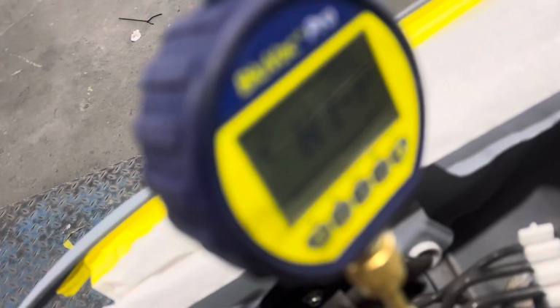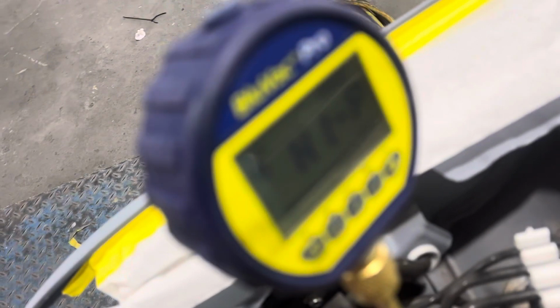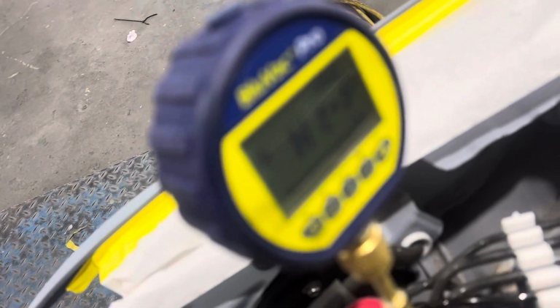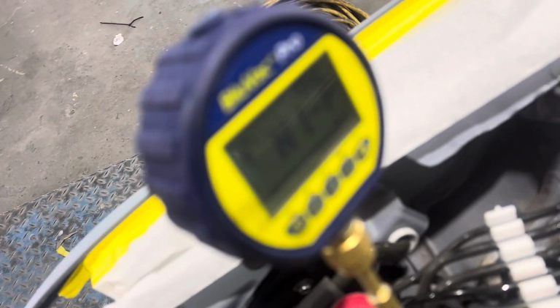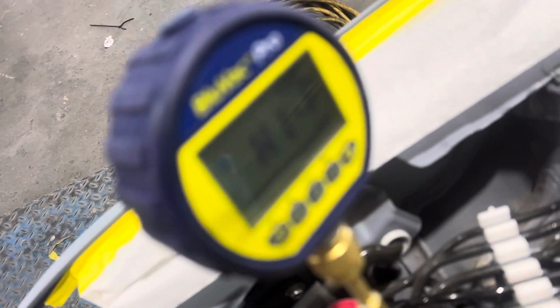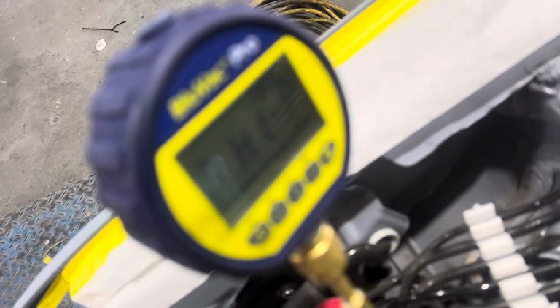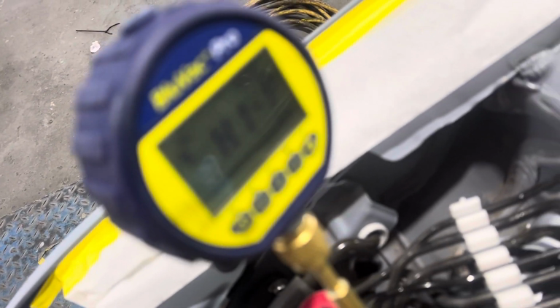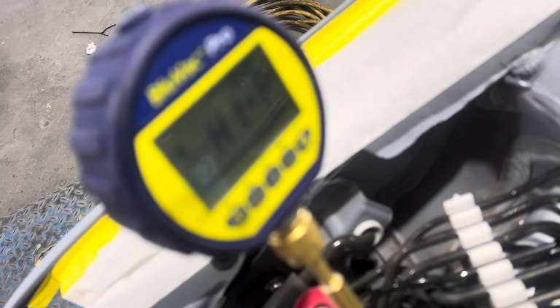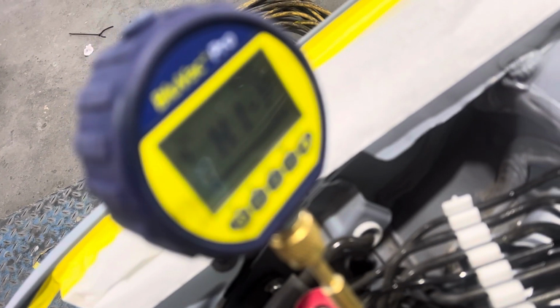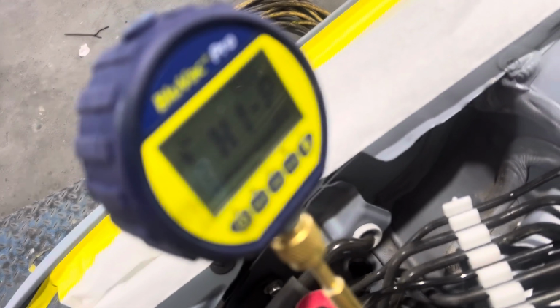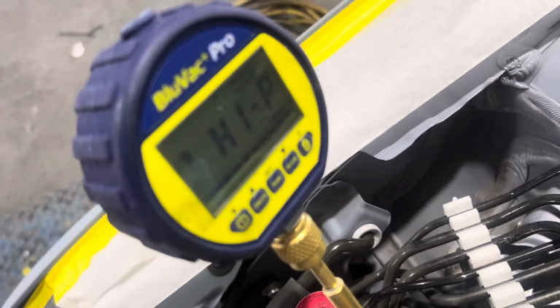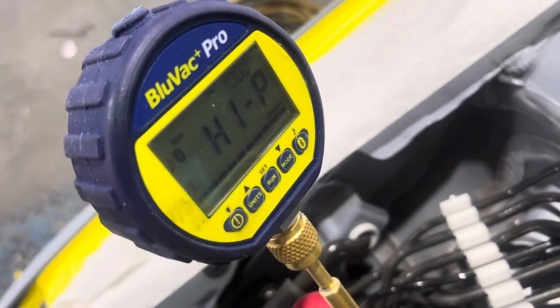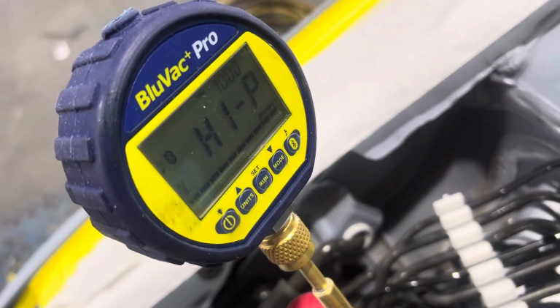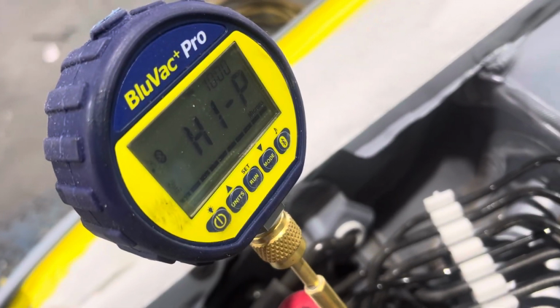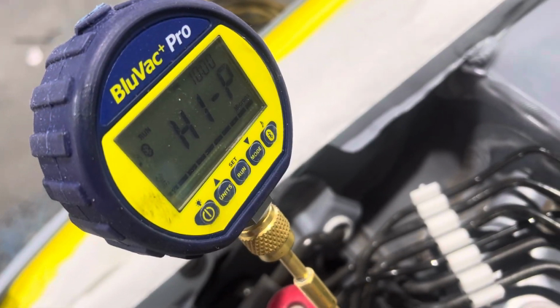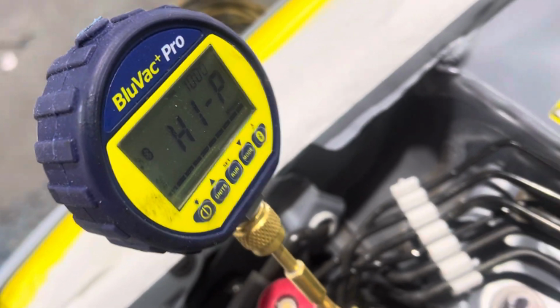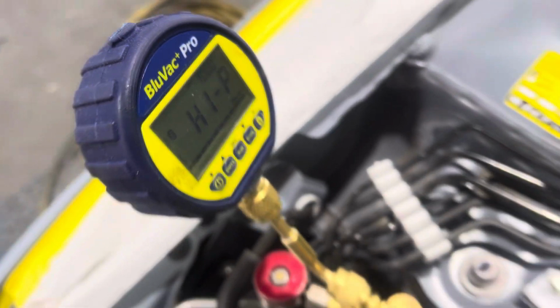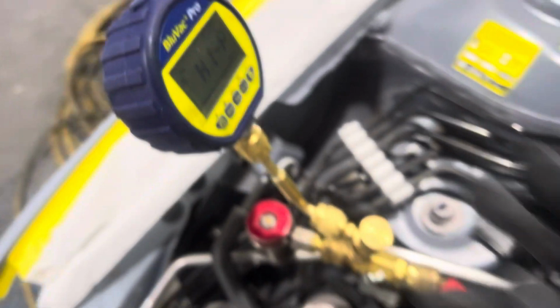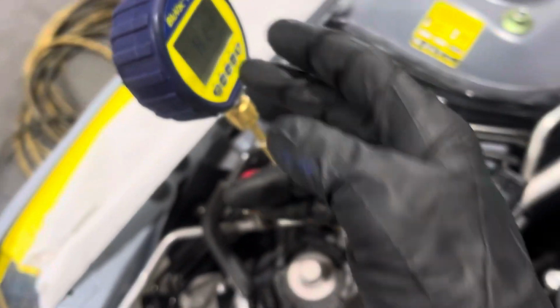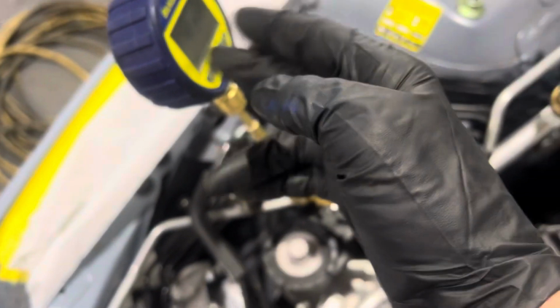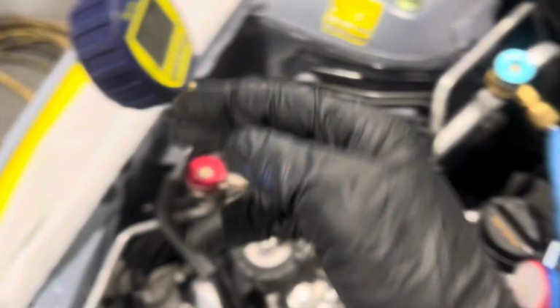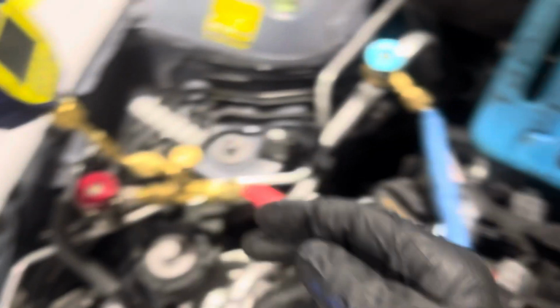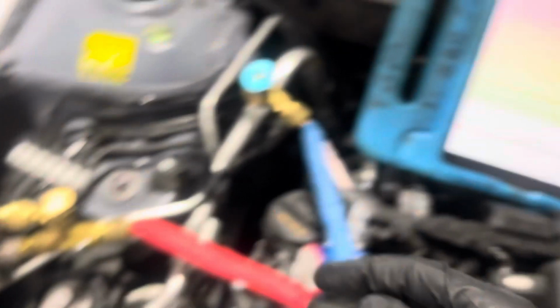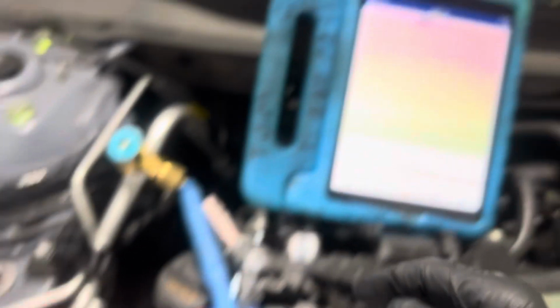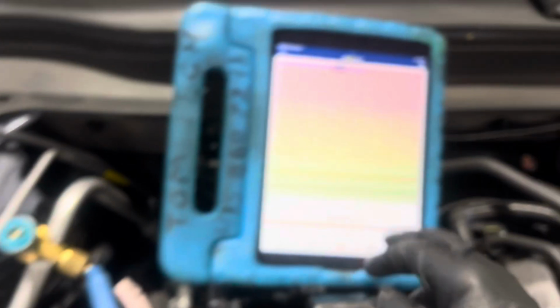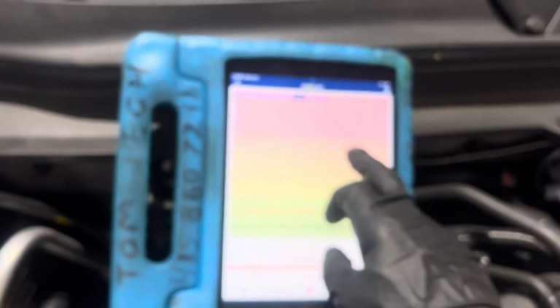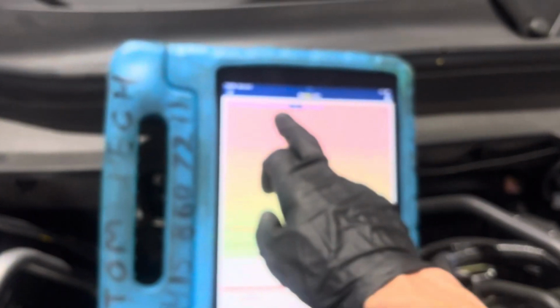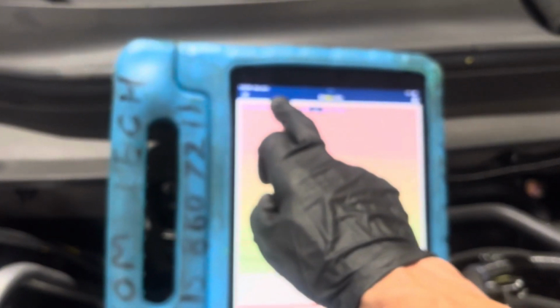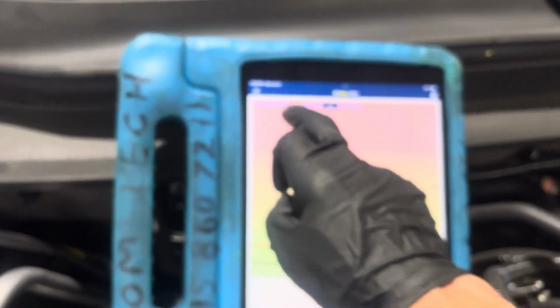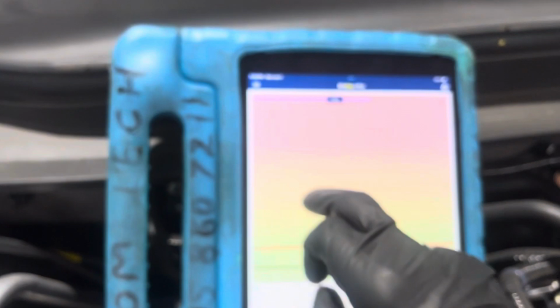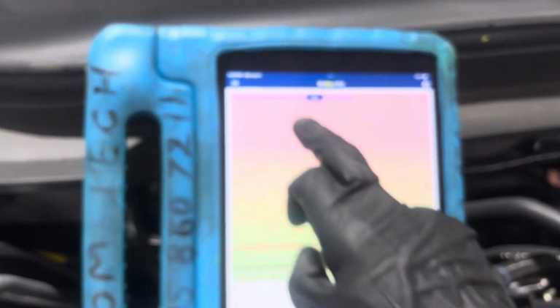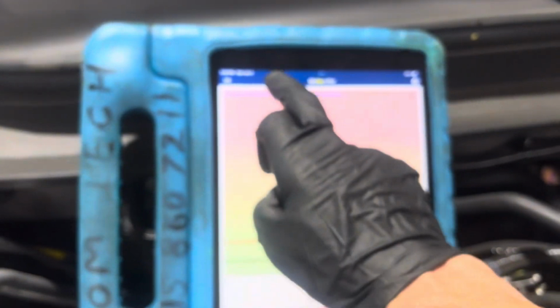So you can see it says high point right there — that's atmospheric. If you look right there, you can see it right there.